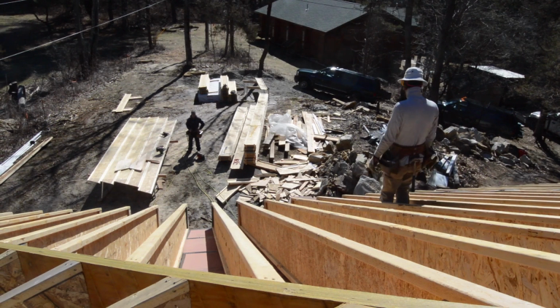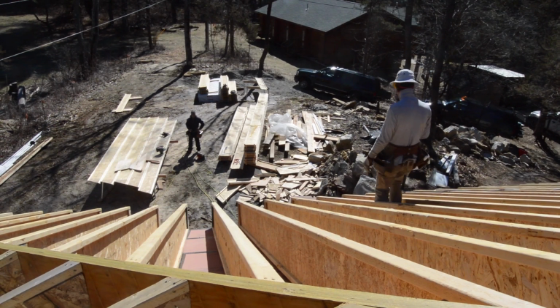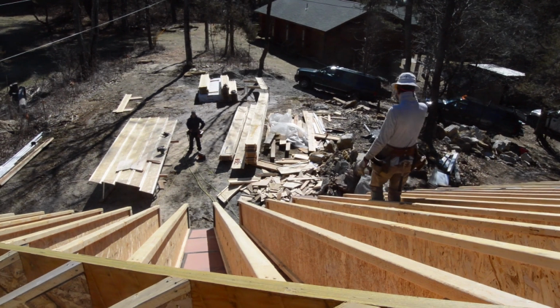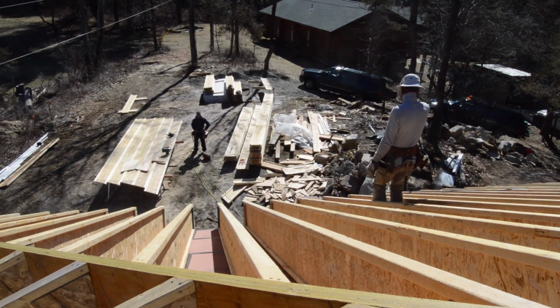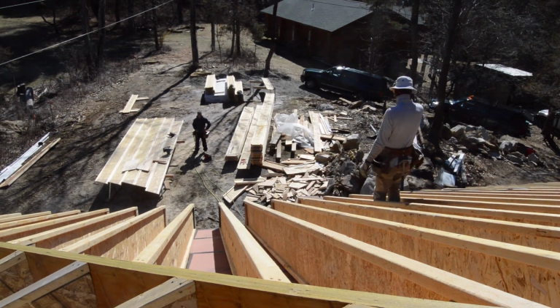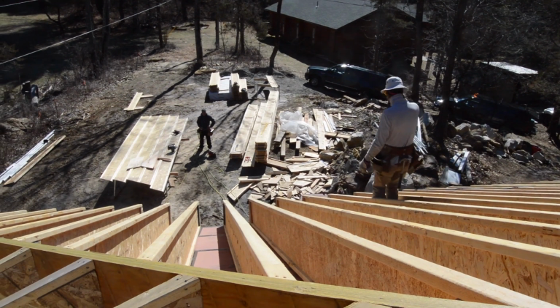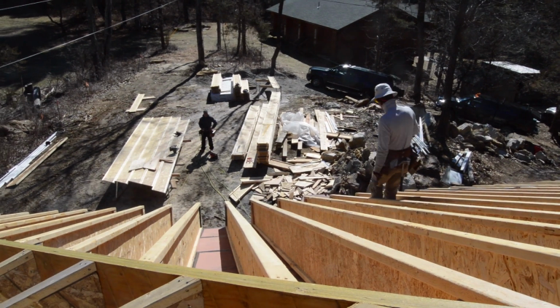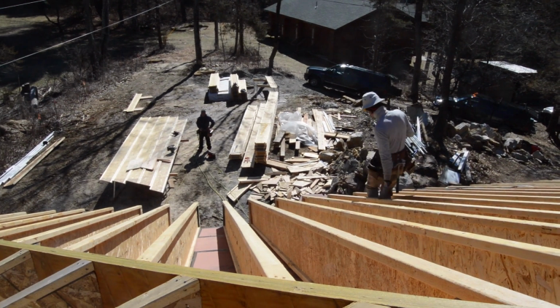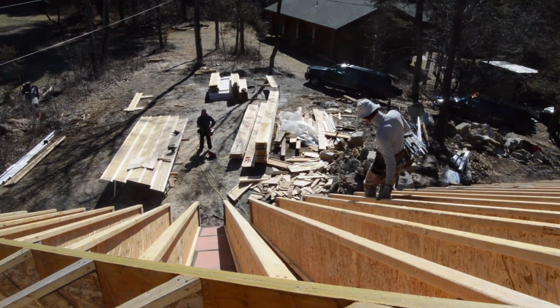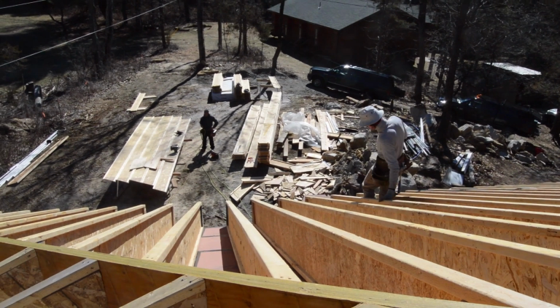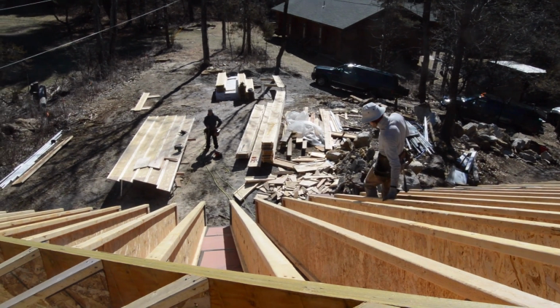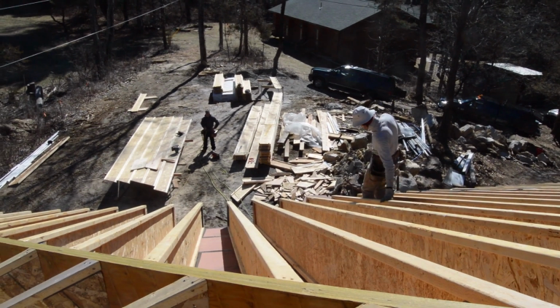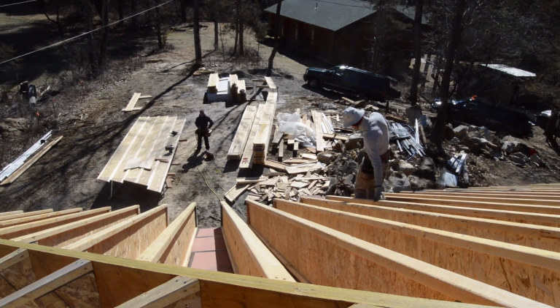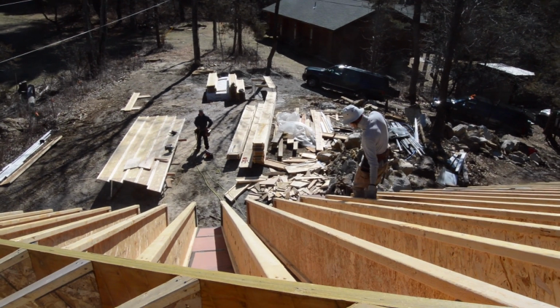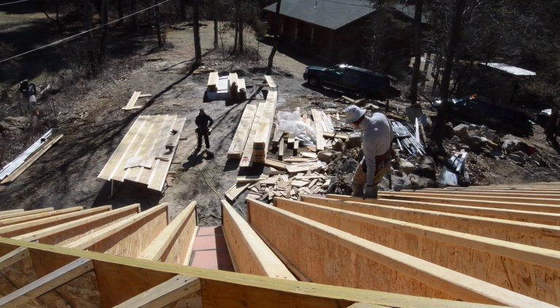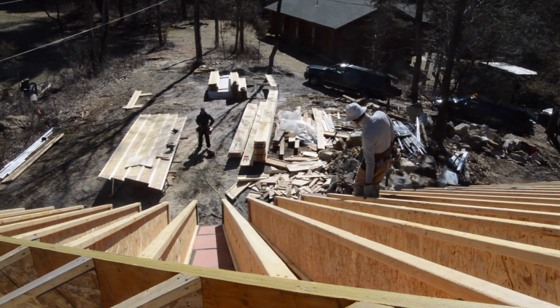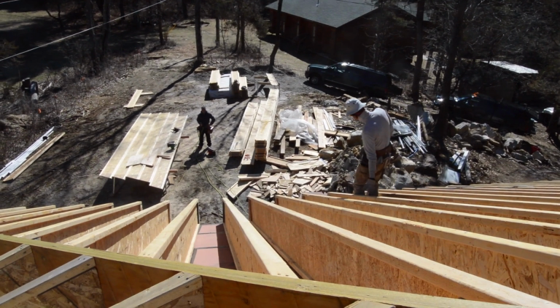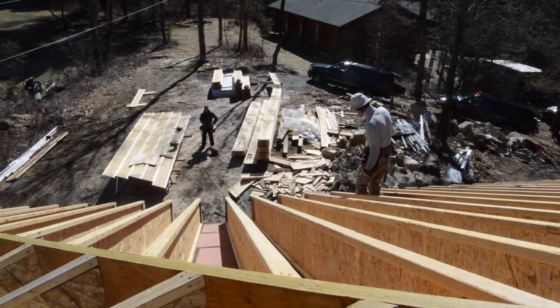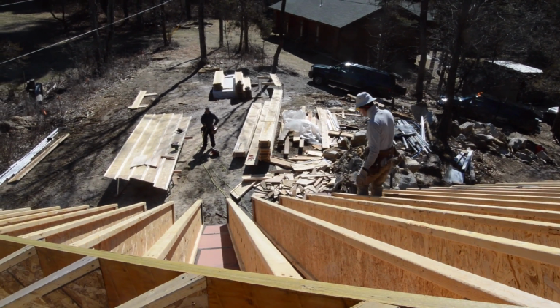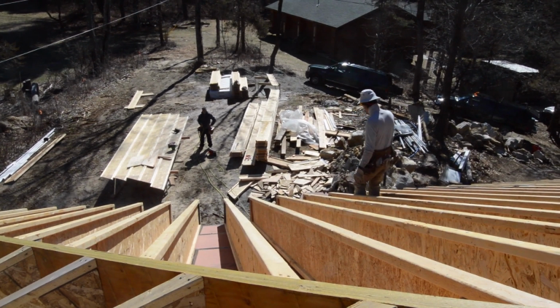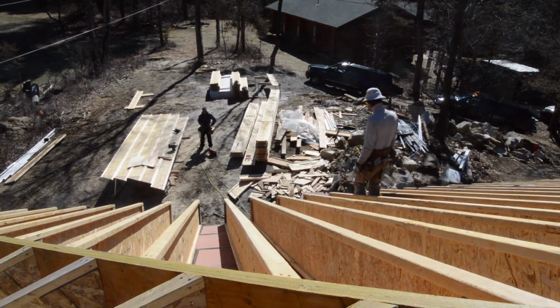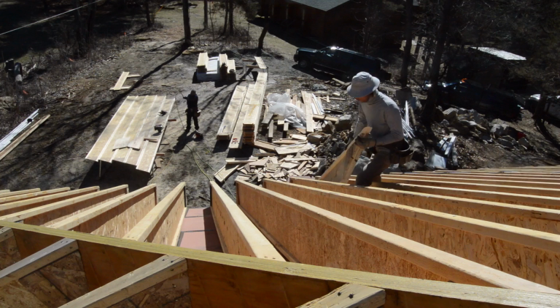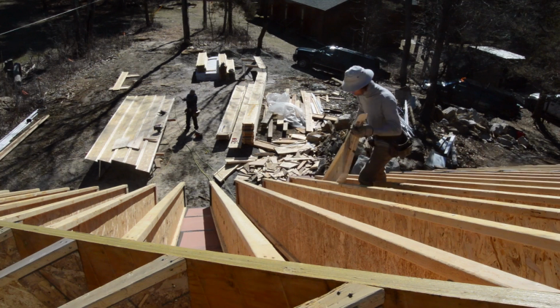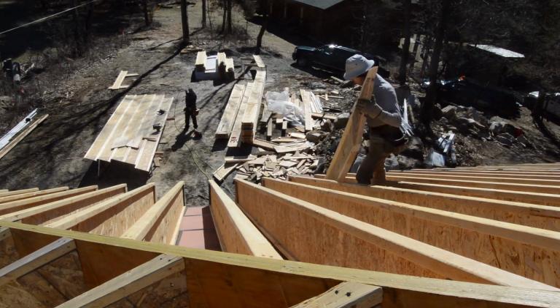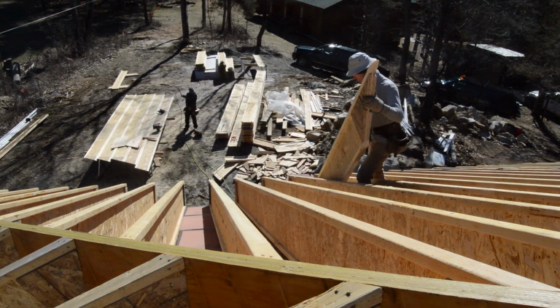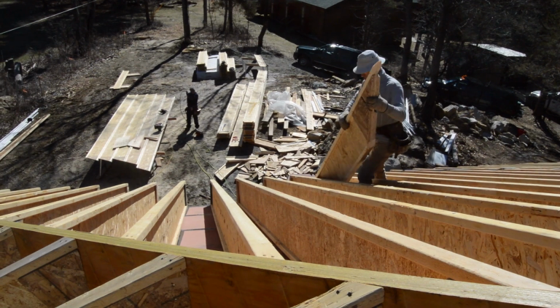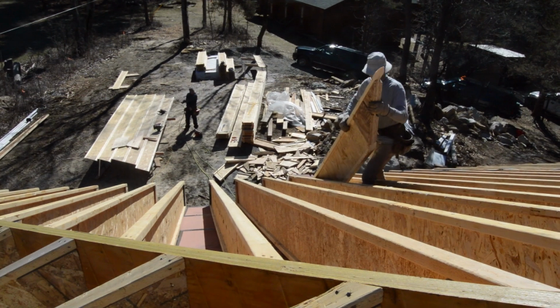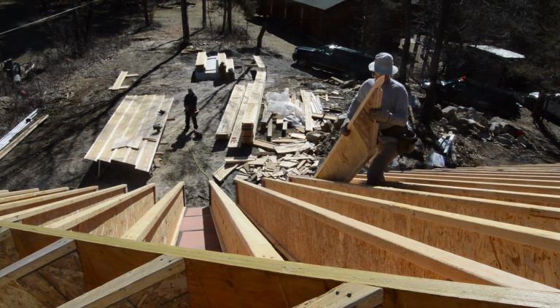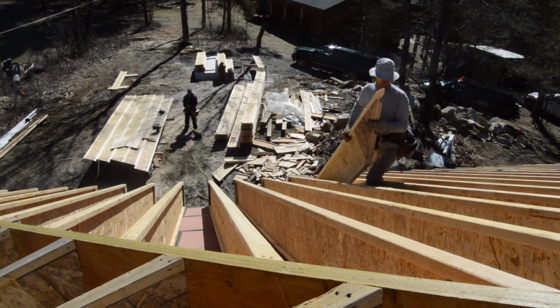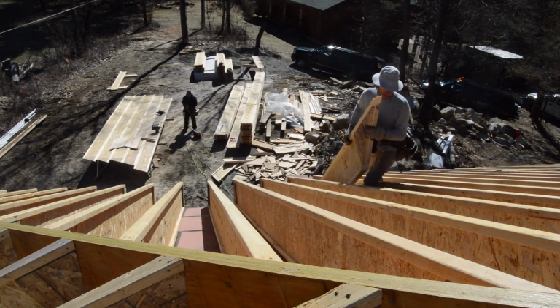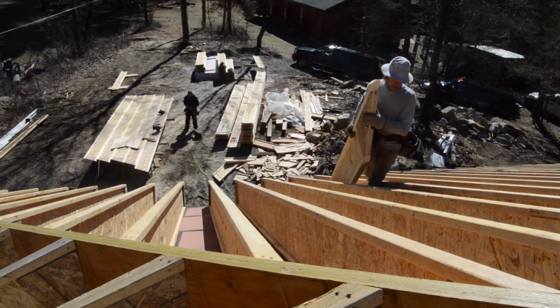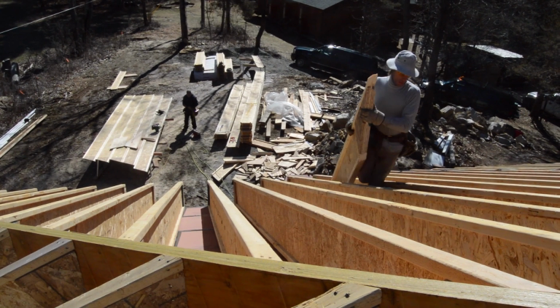Another benefit of framing on top of an existing roof is that you can walk between the rafters on the decking. It makes carrying lumber a lot easier.